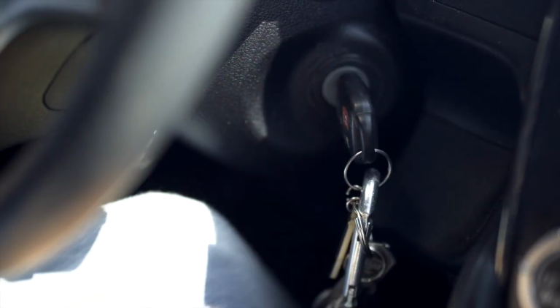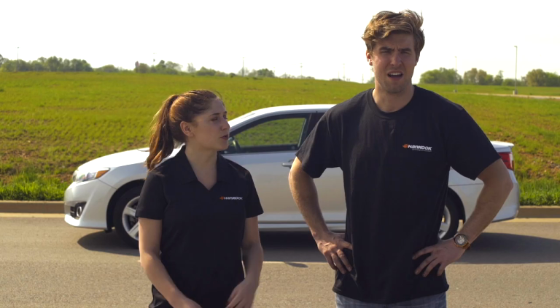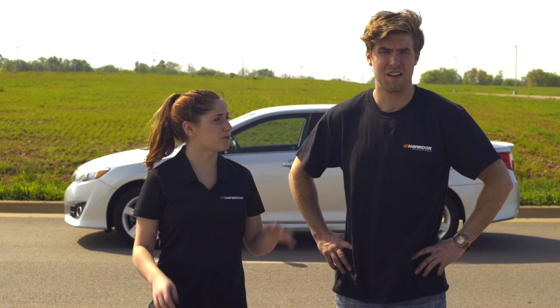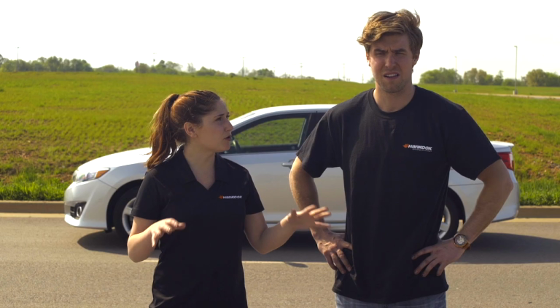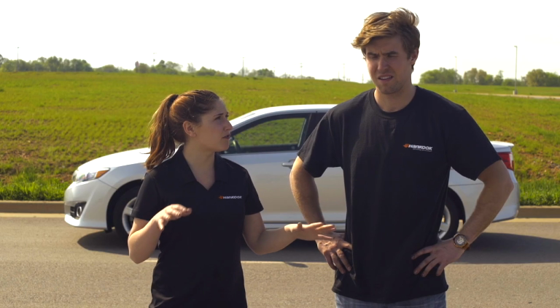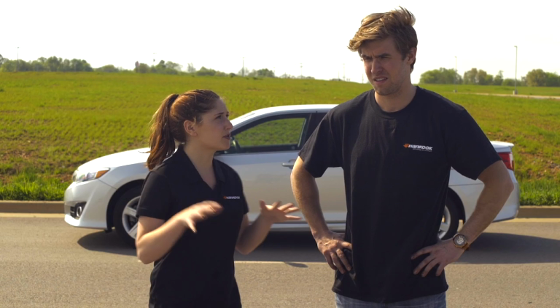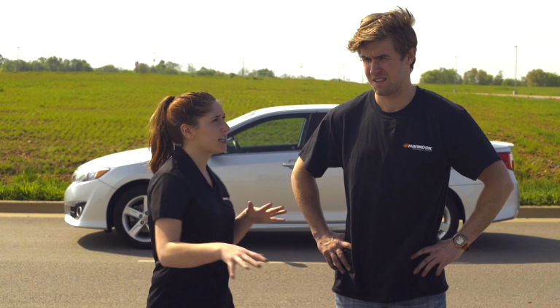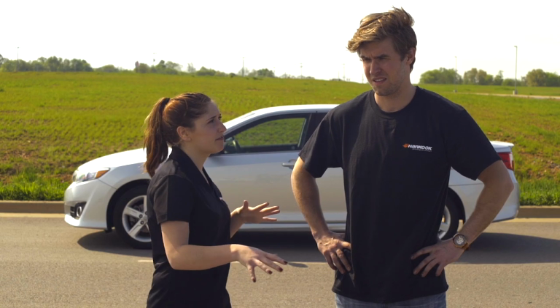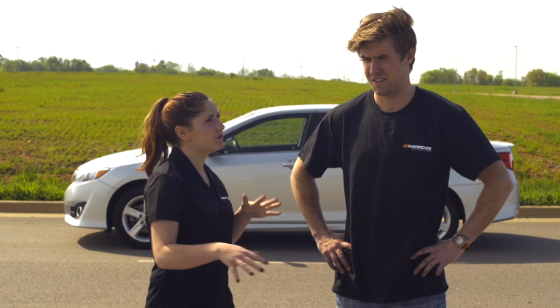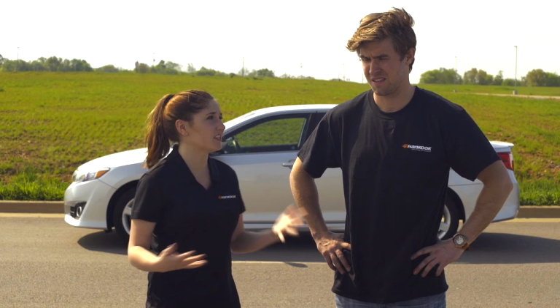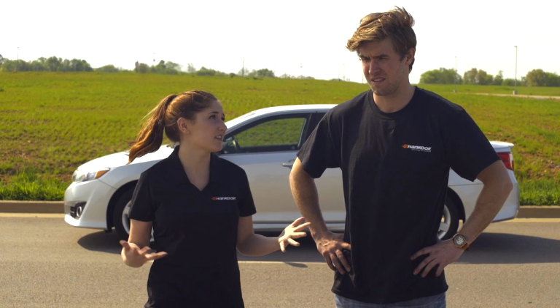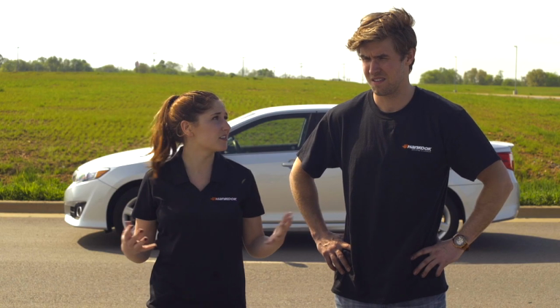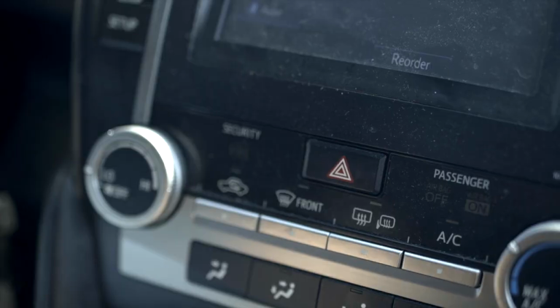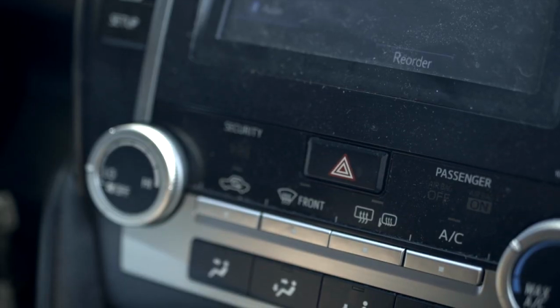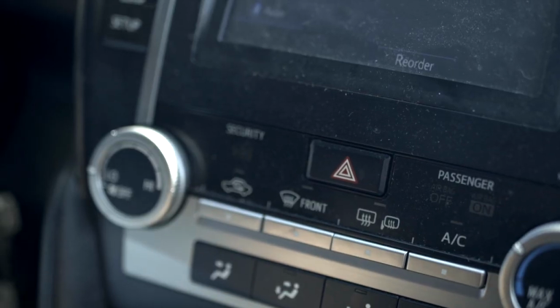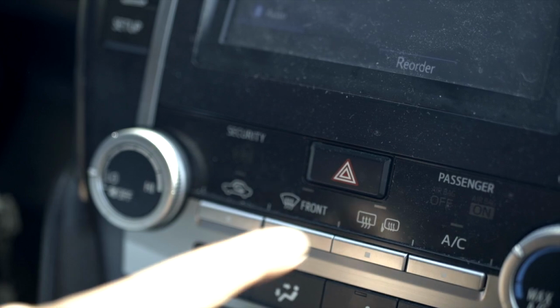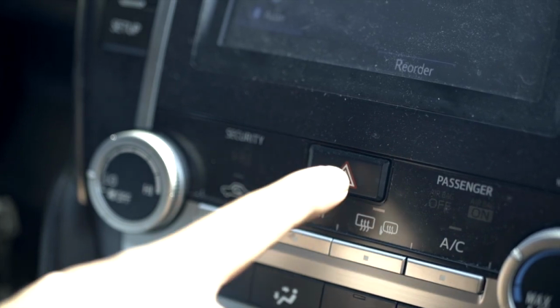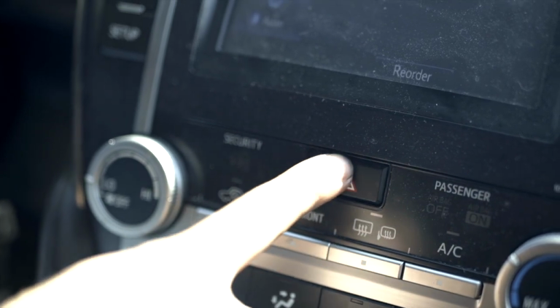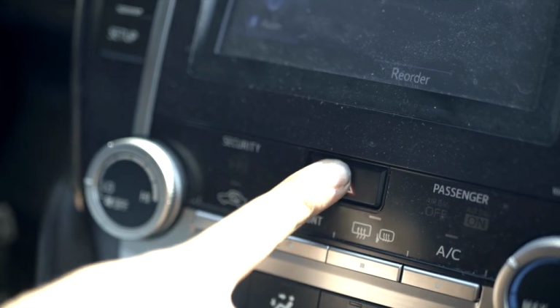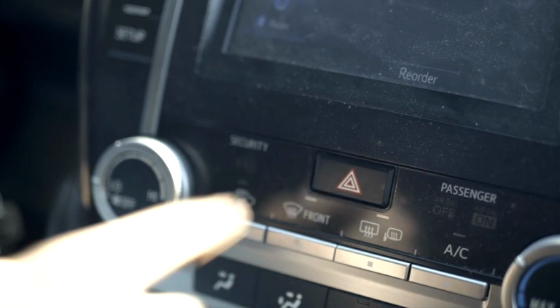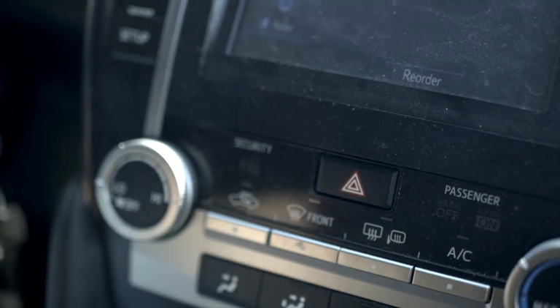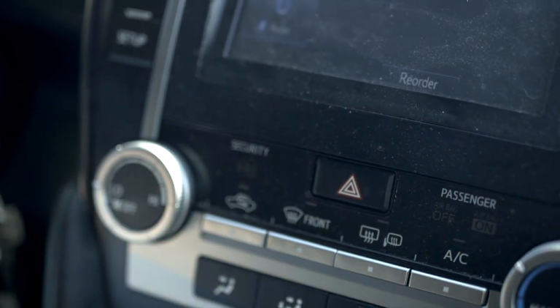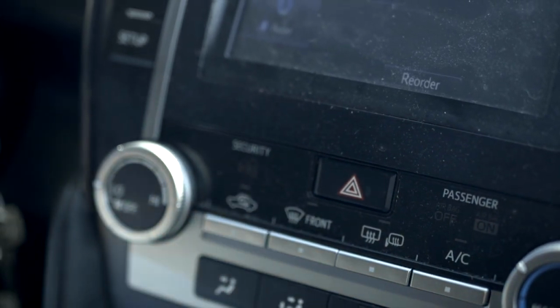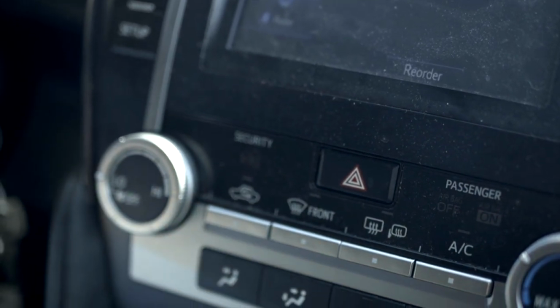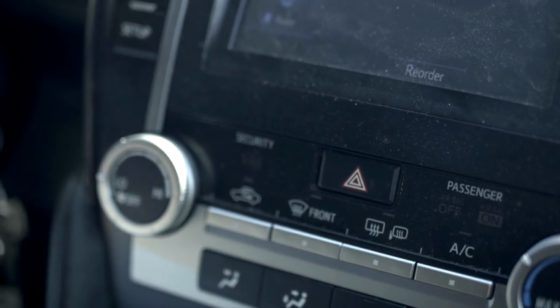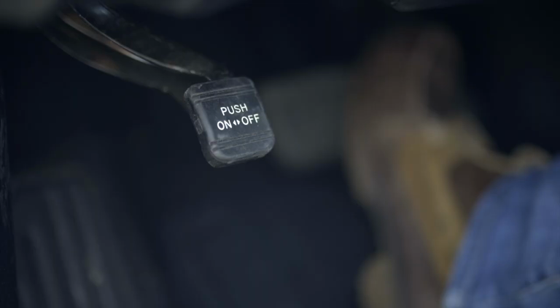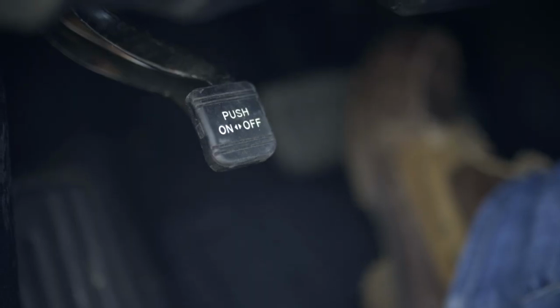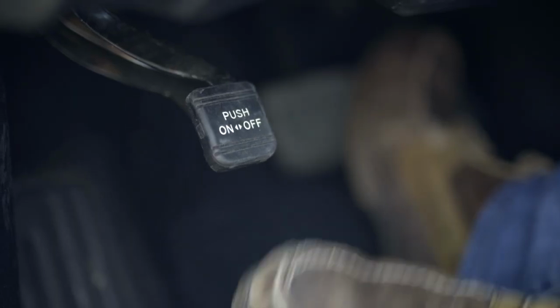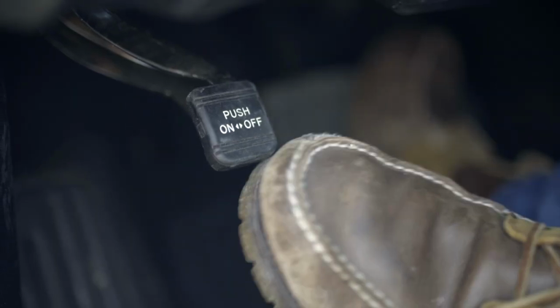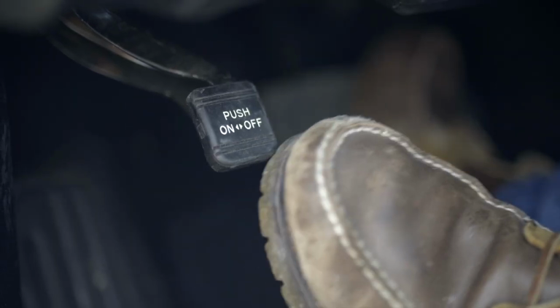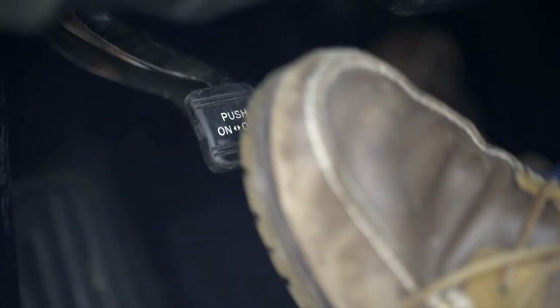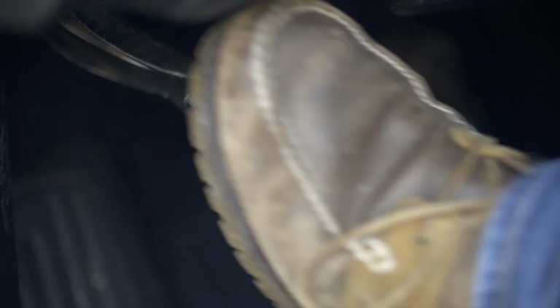So we're pulled over and we're safe — what's next? You want to make sure that you put on your four-way hazard lights and apply the parking brake.